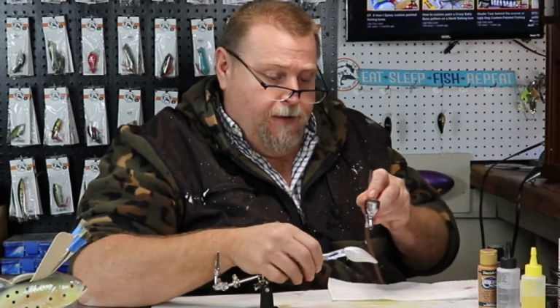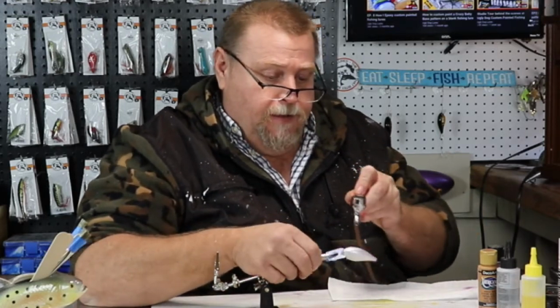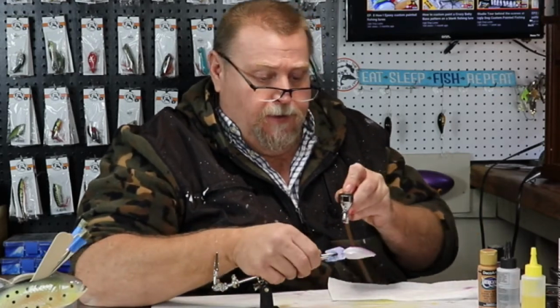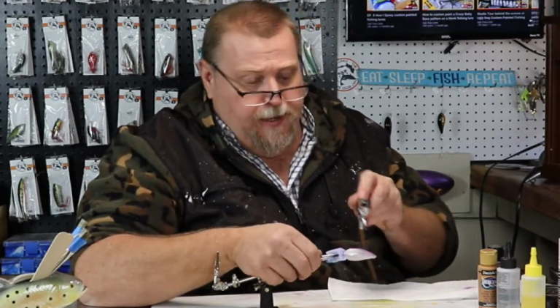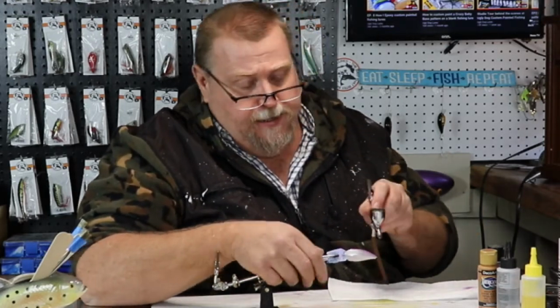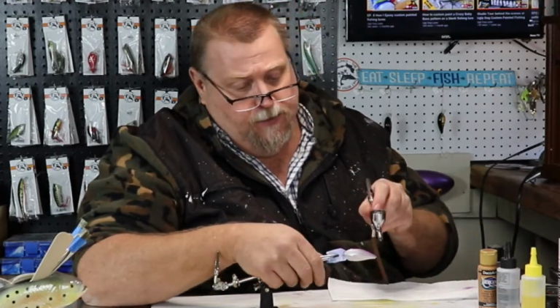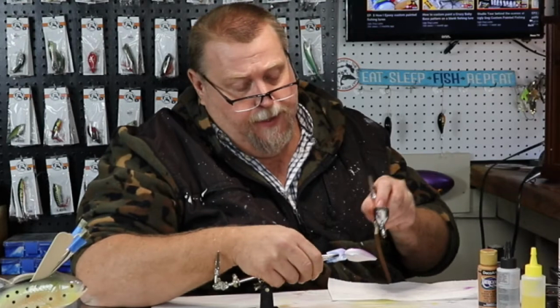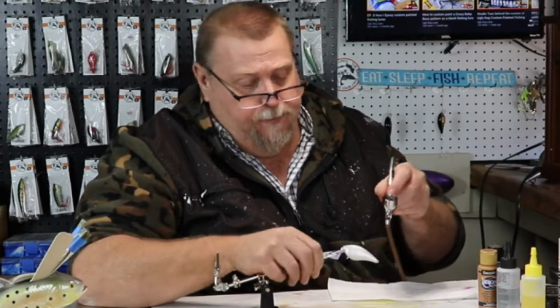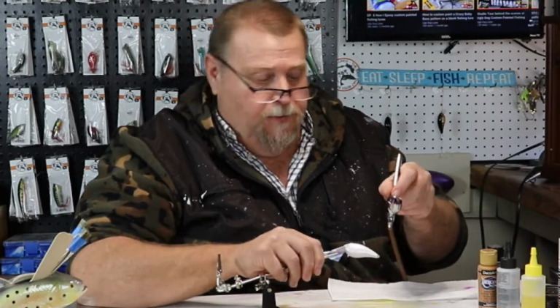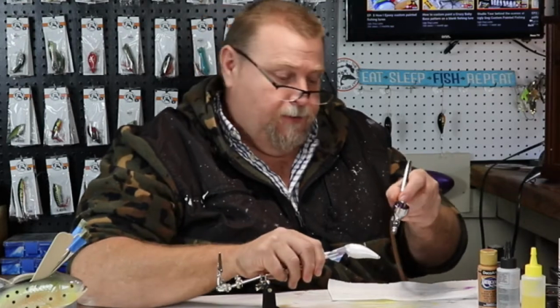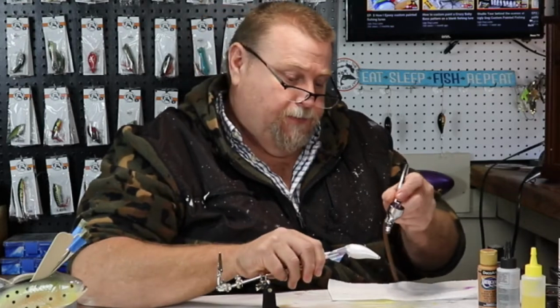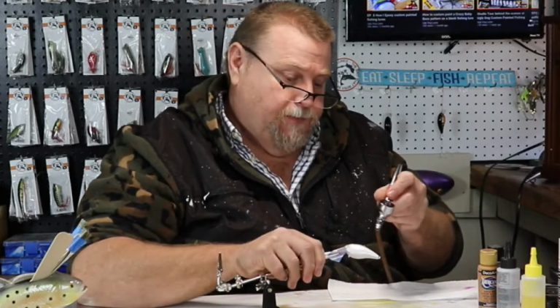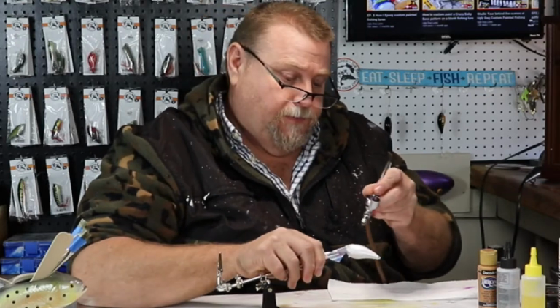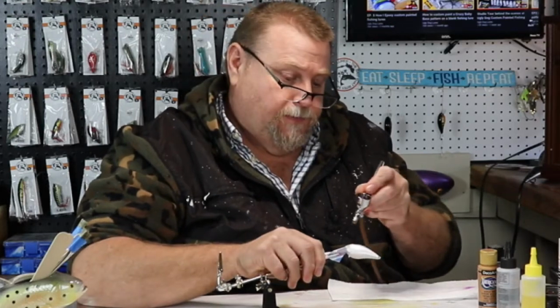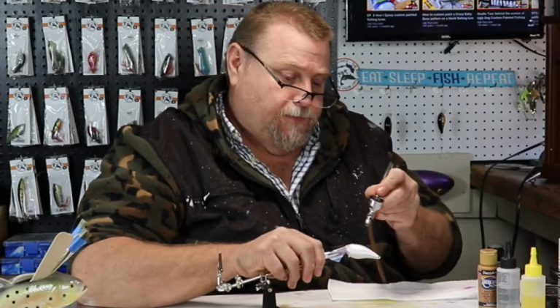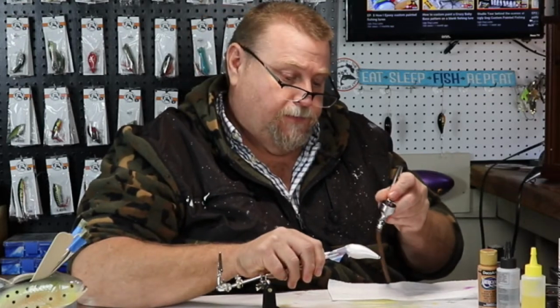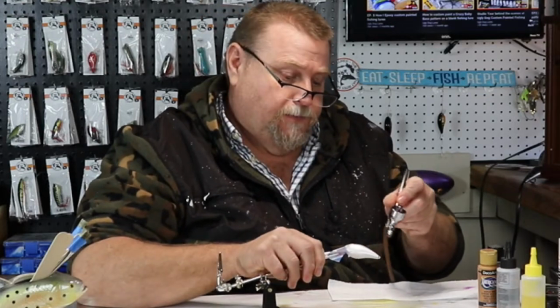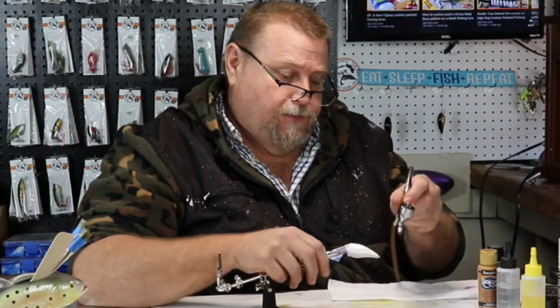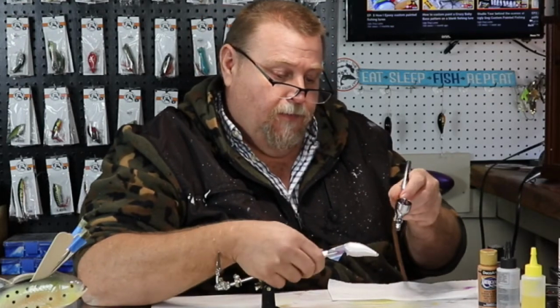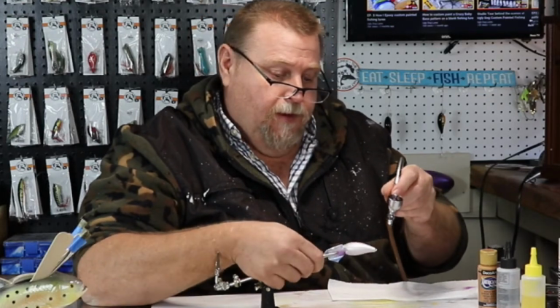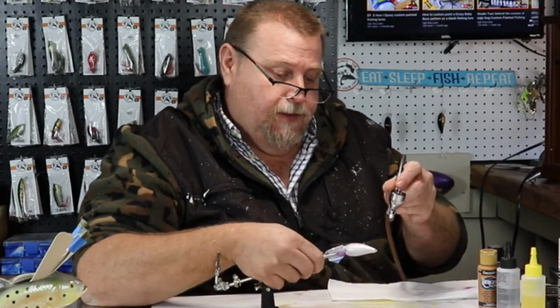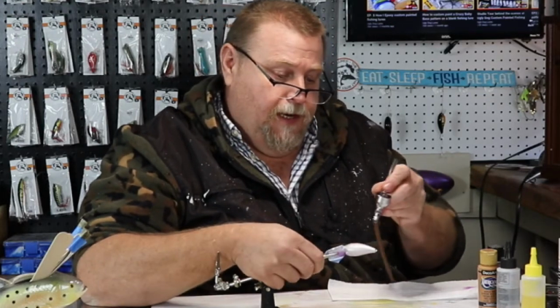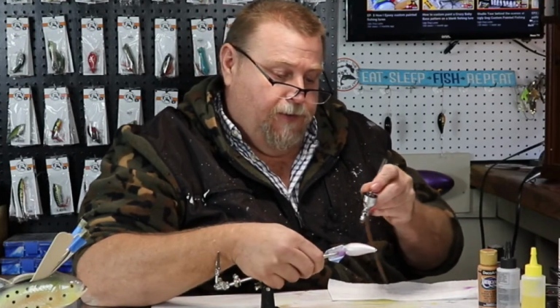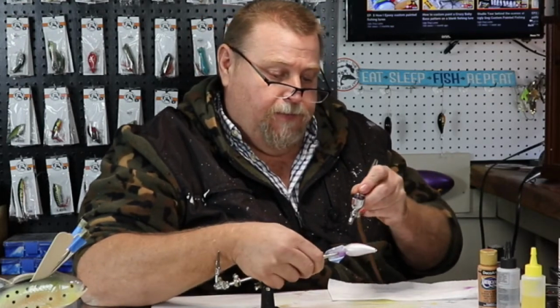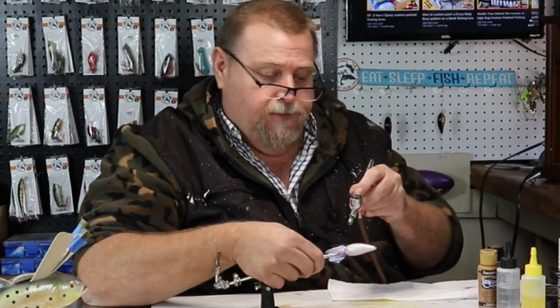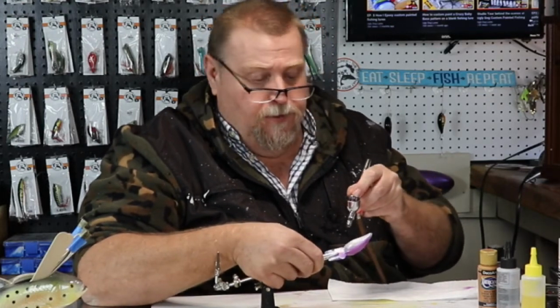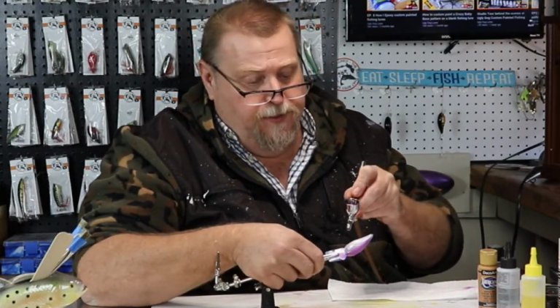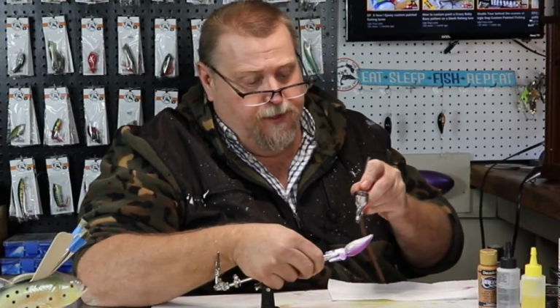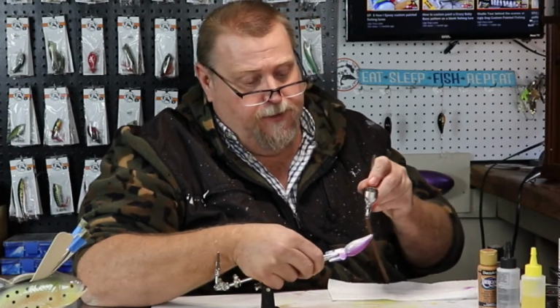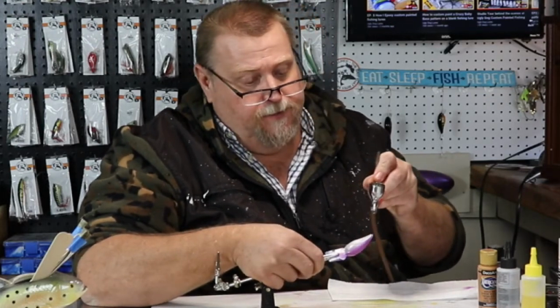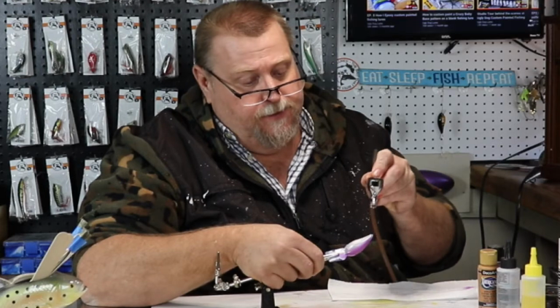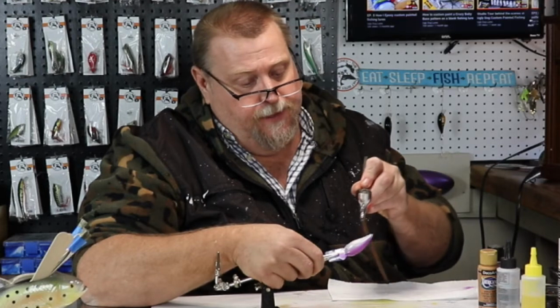So we're going to paint this whole bait metallic purple, and we'll put a couple of coats on it.